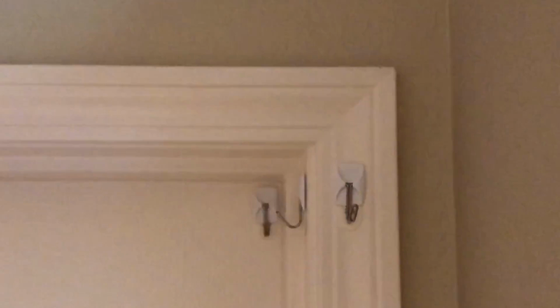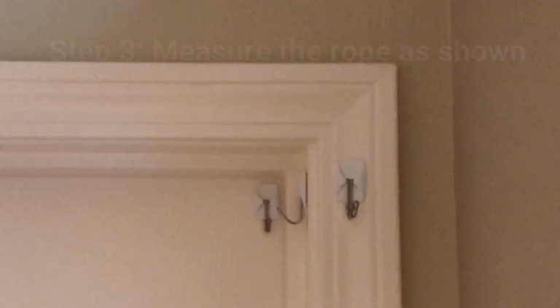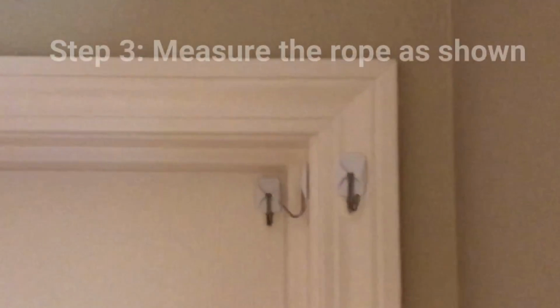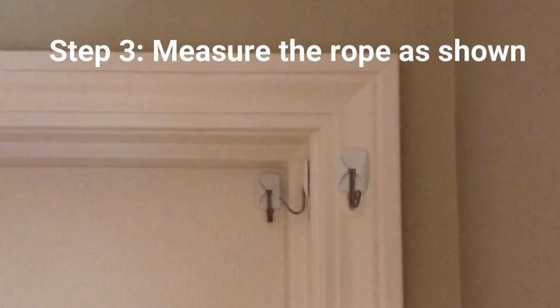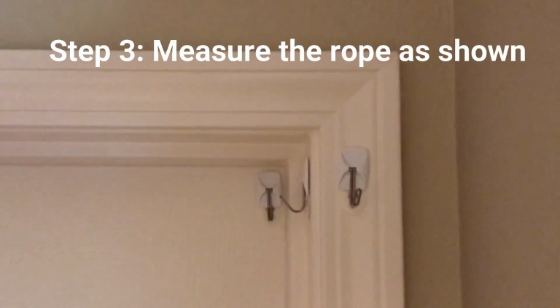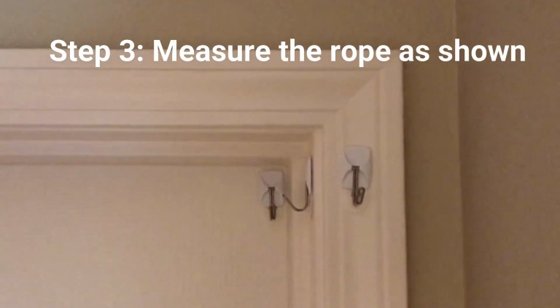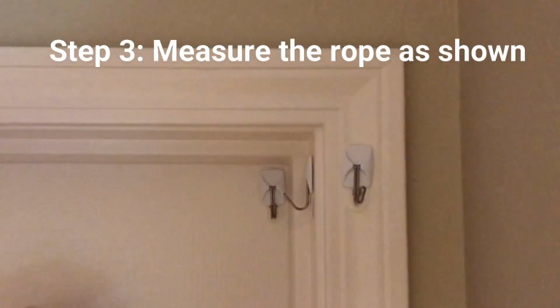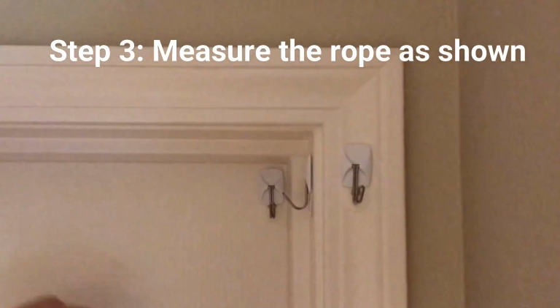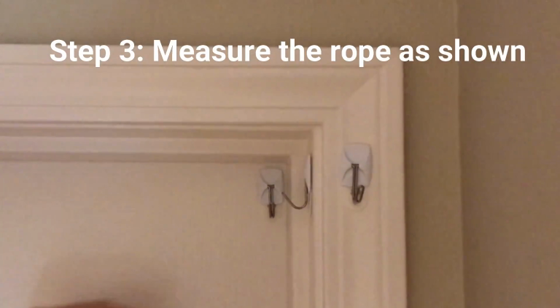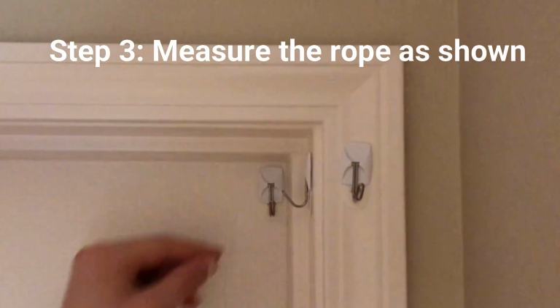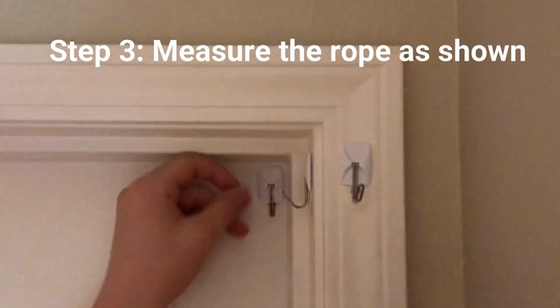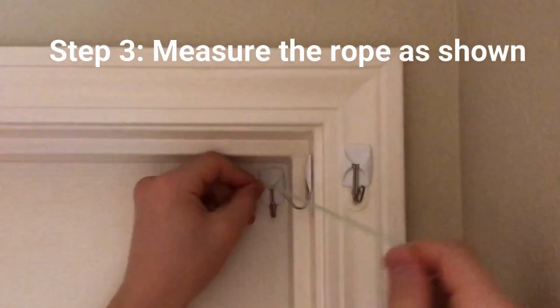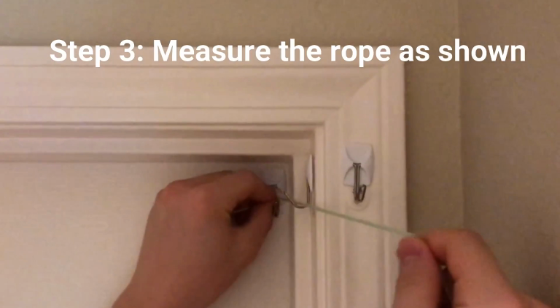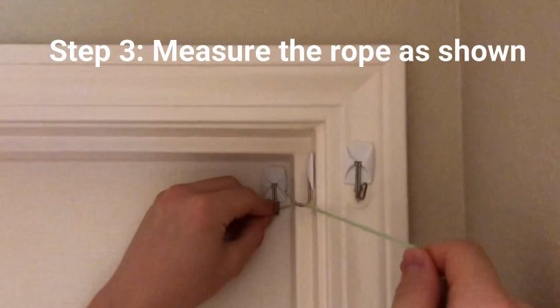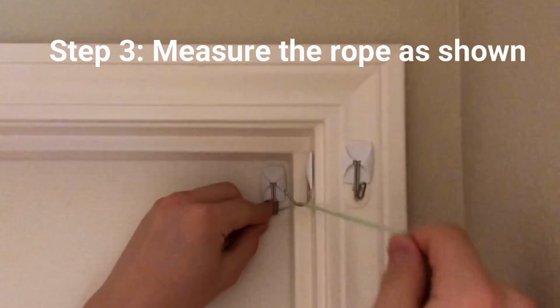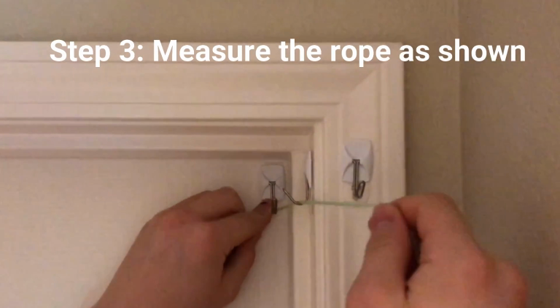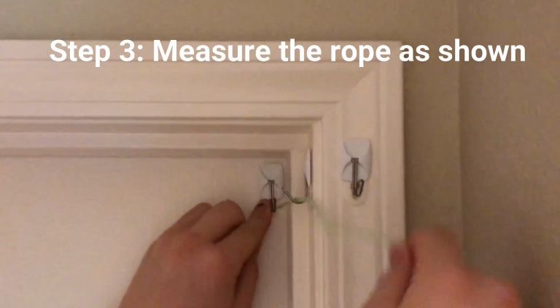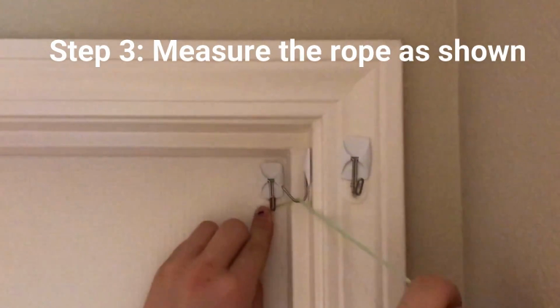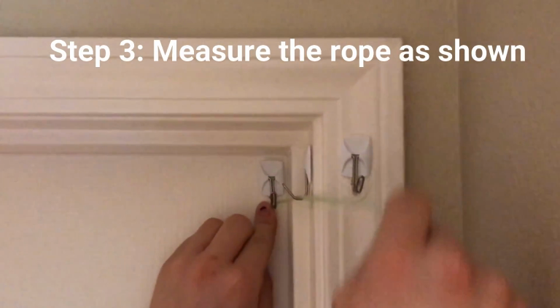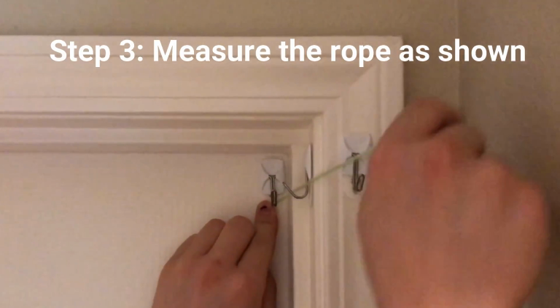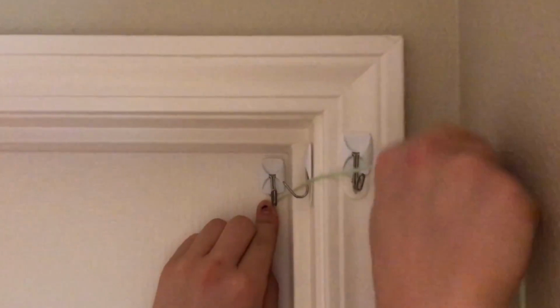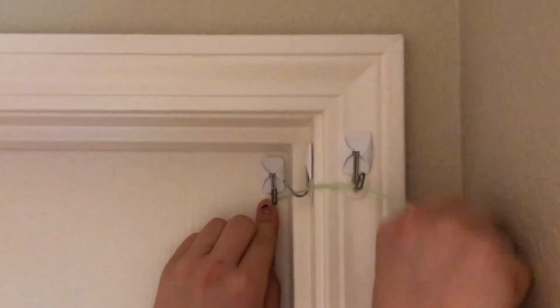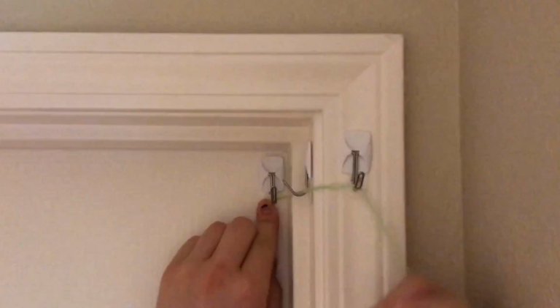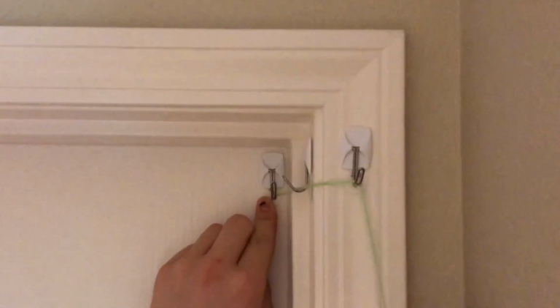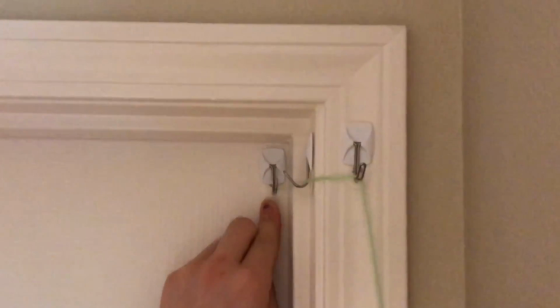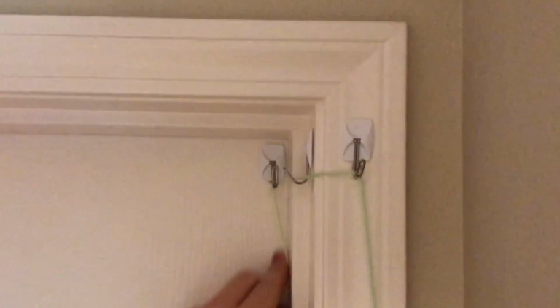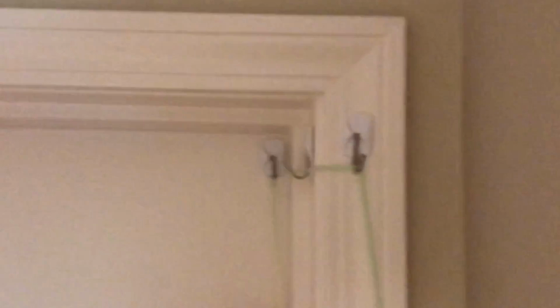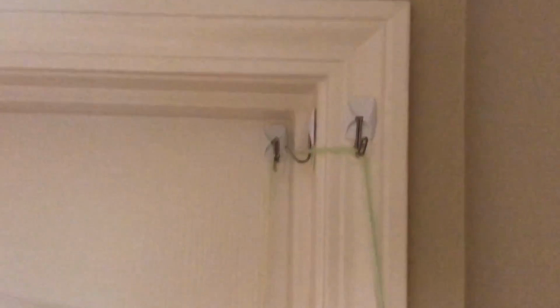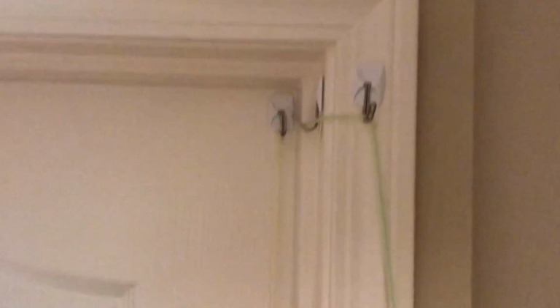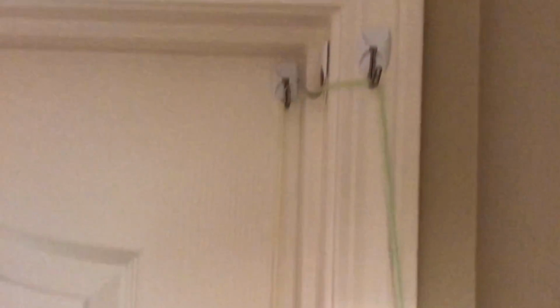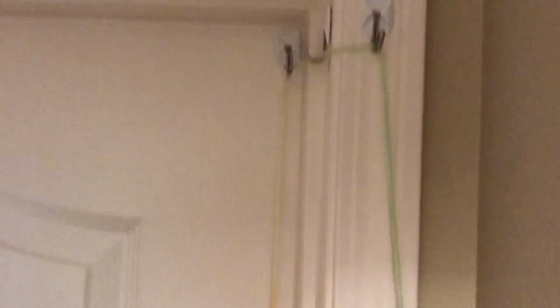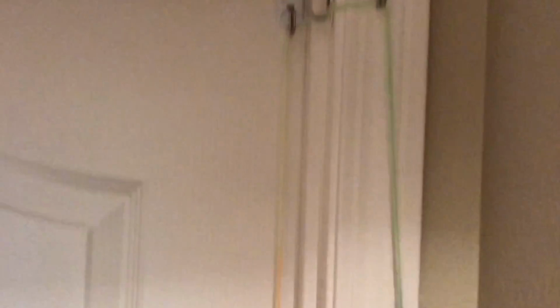Step three: measure the rope as shown. It should reach the bottom of the door.